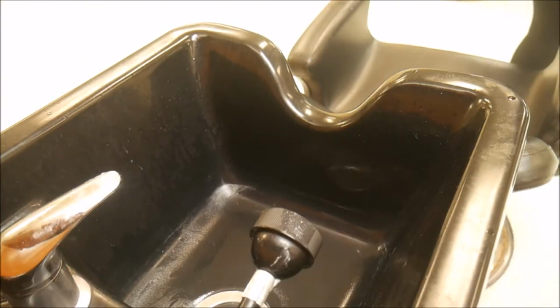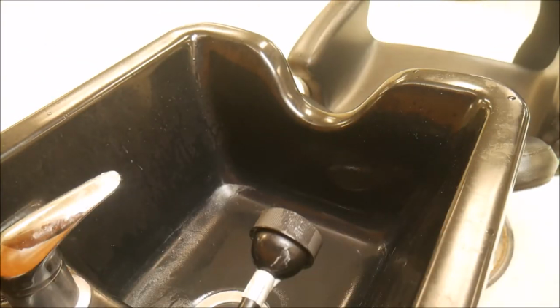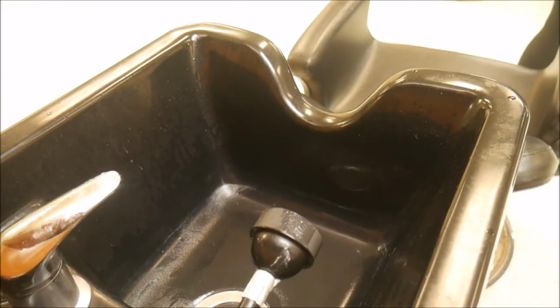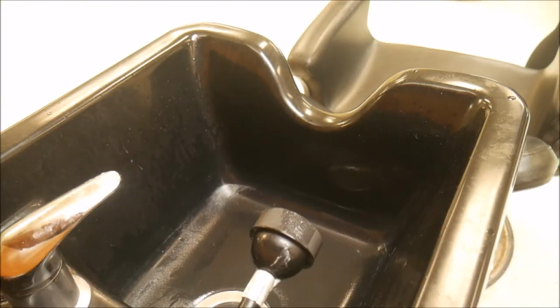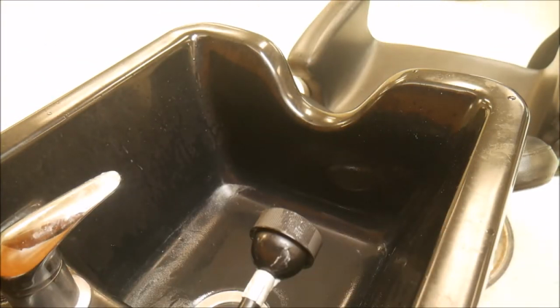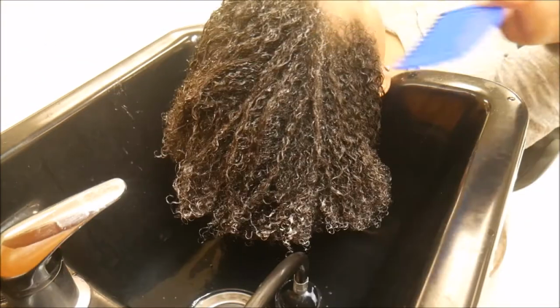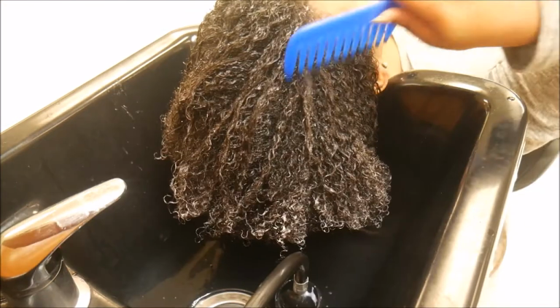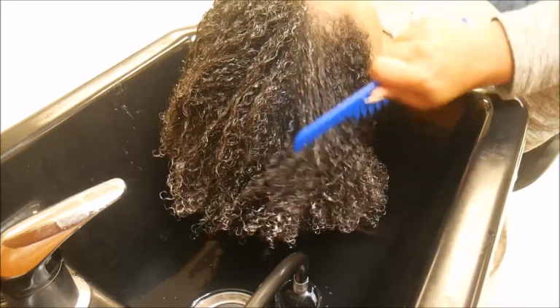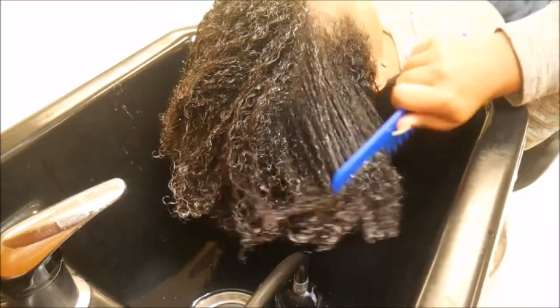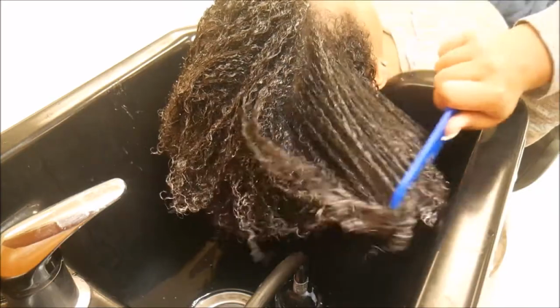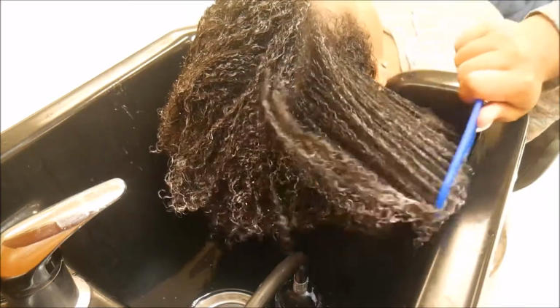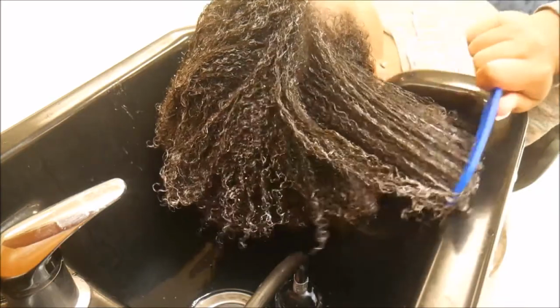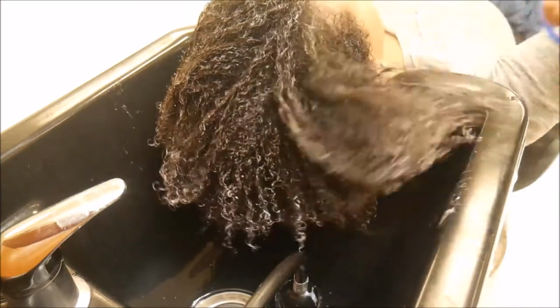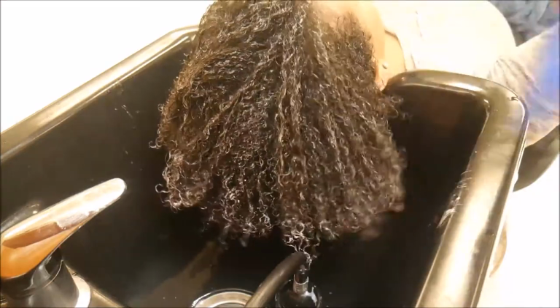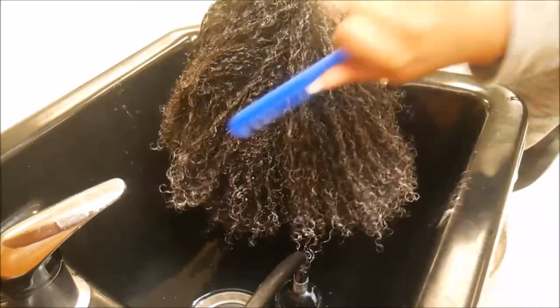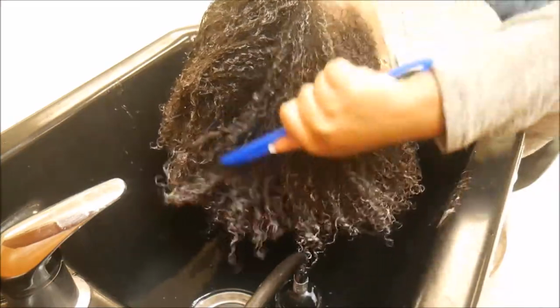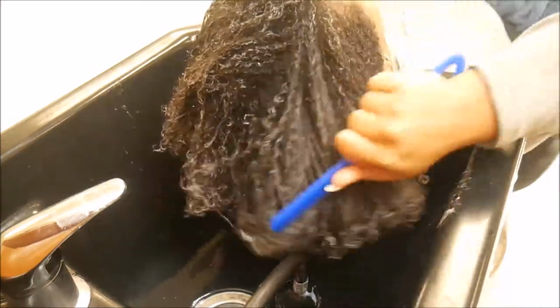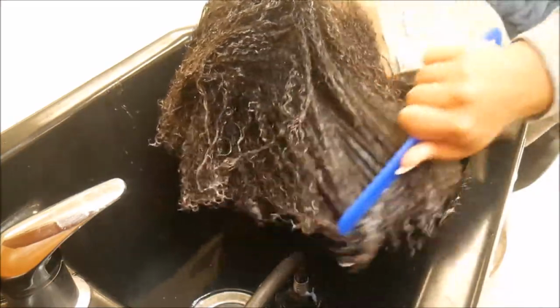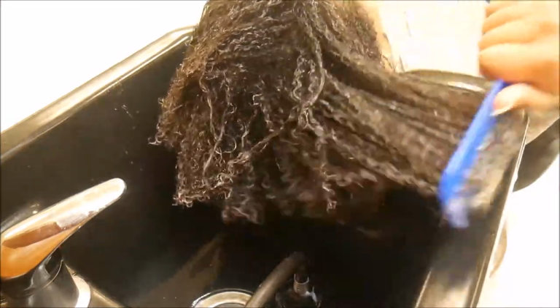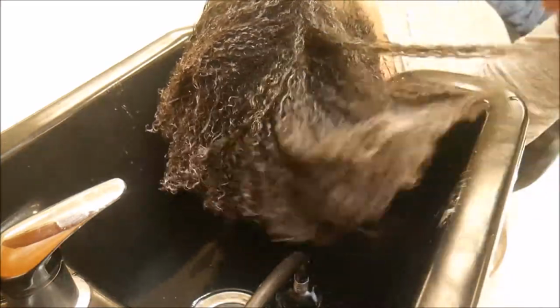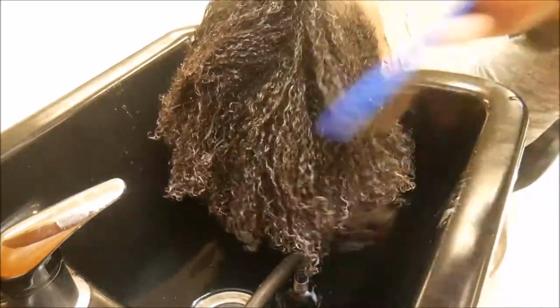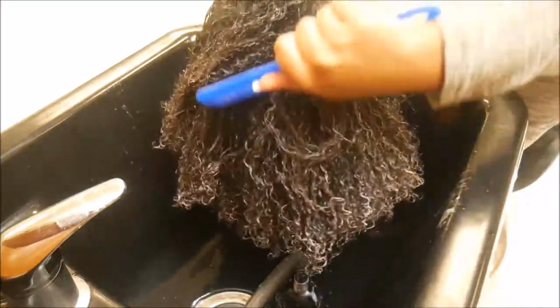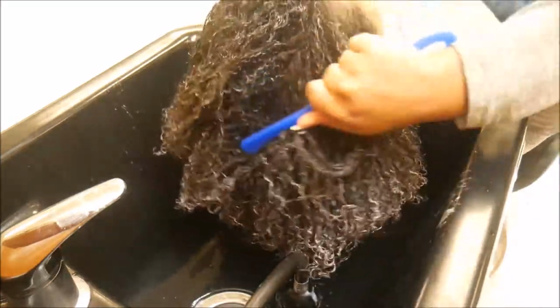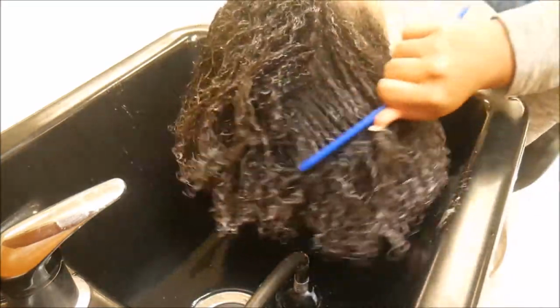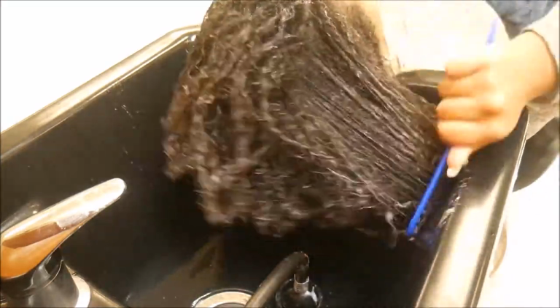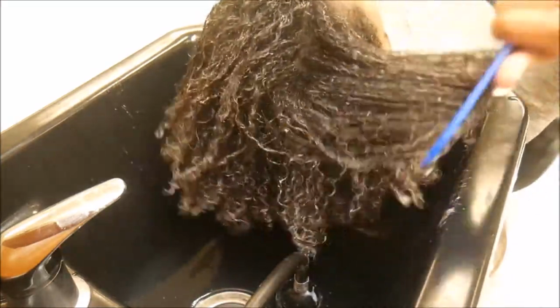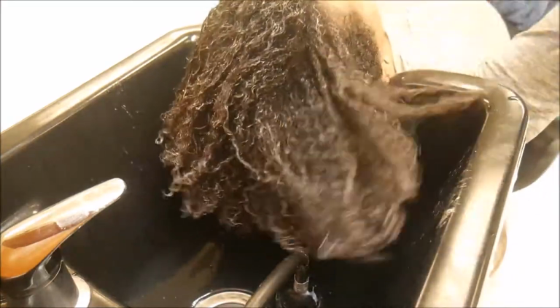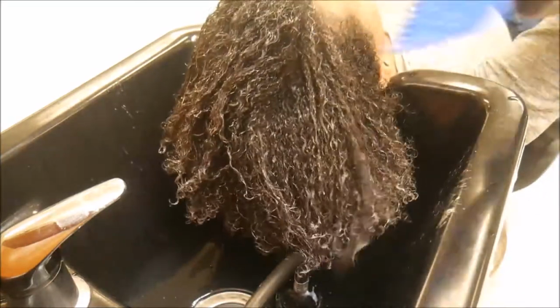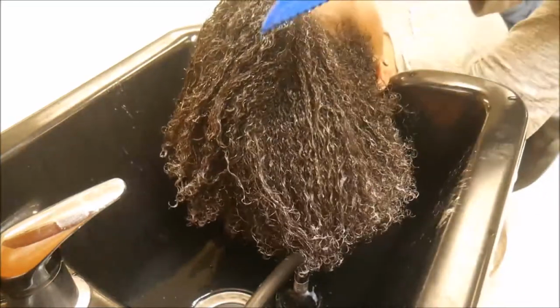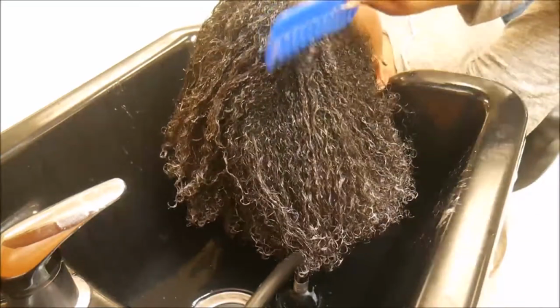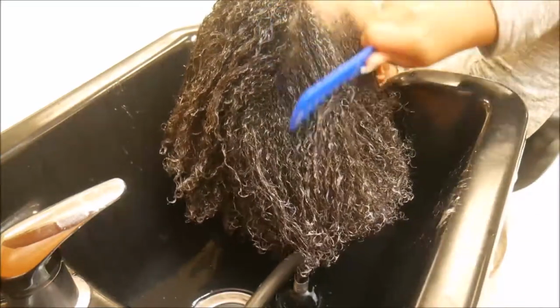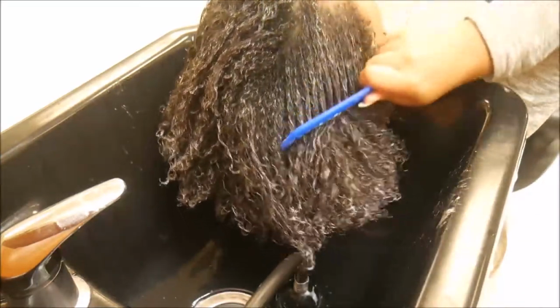It really took me like 15 minutes to detangle my hair. Don't let that fool you.